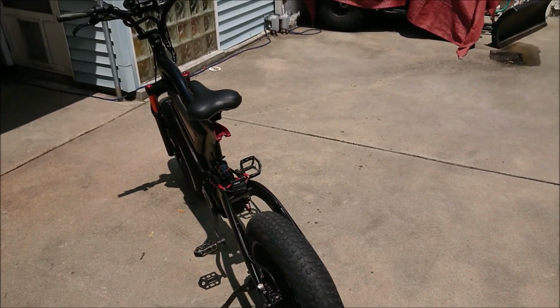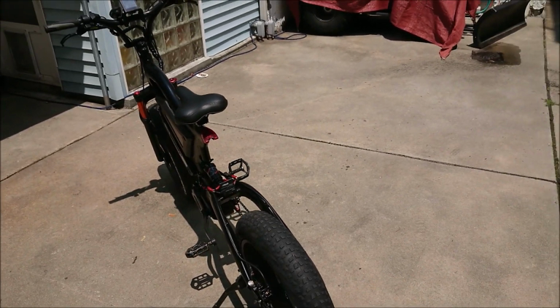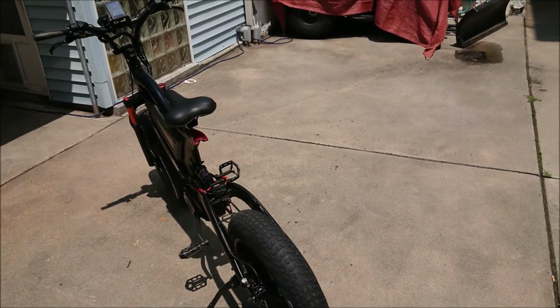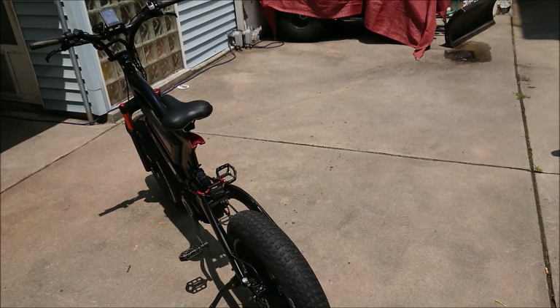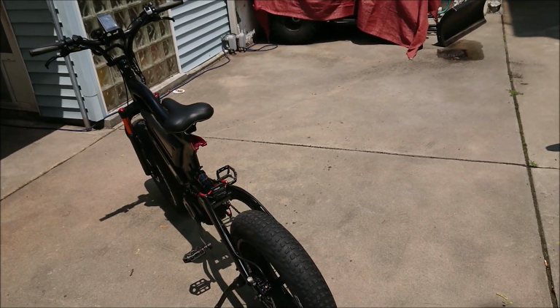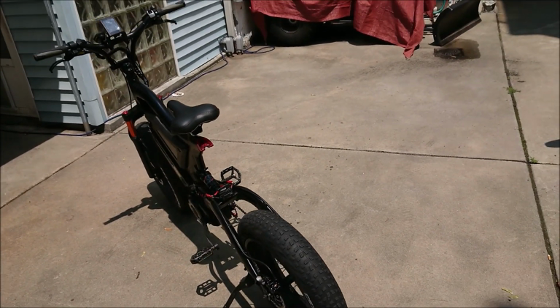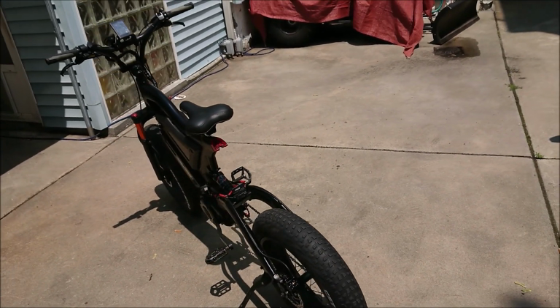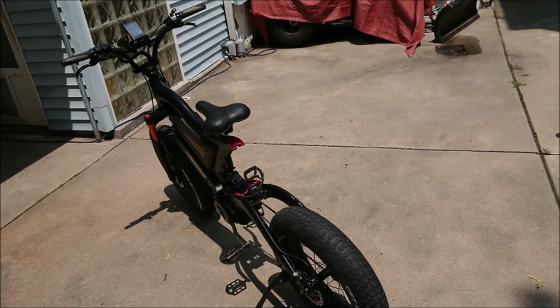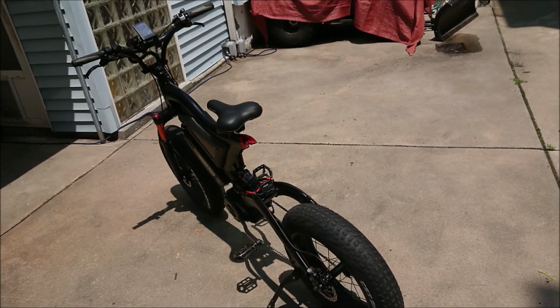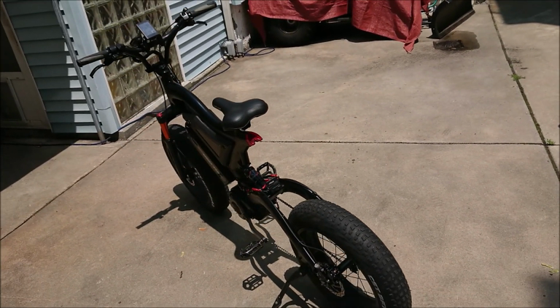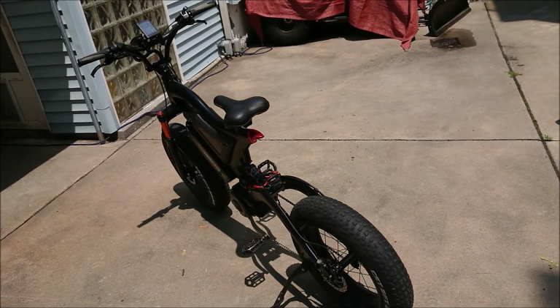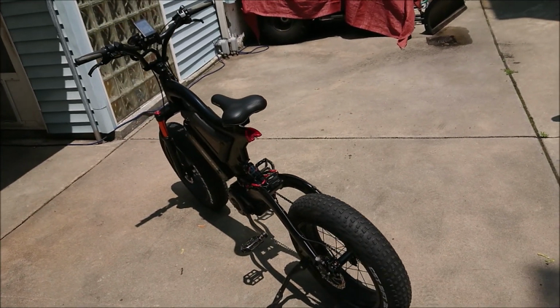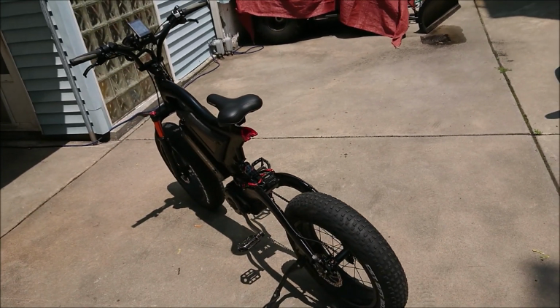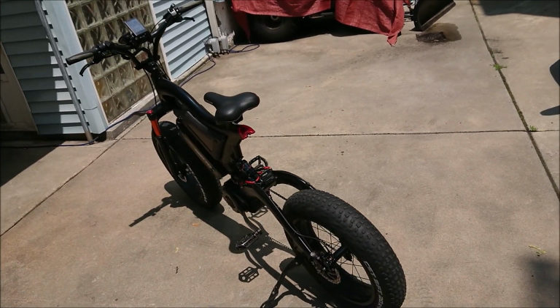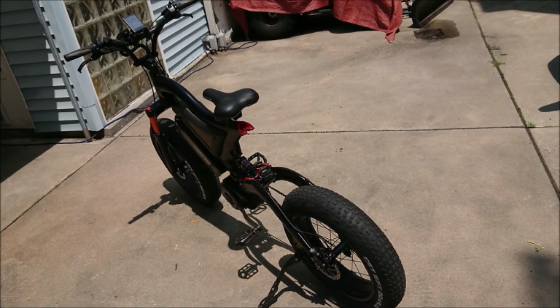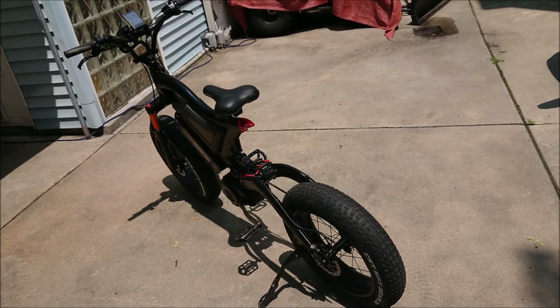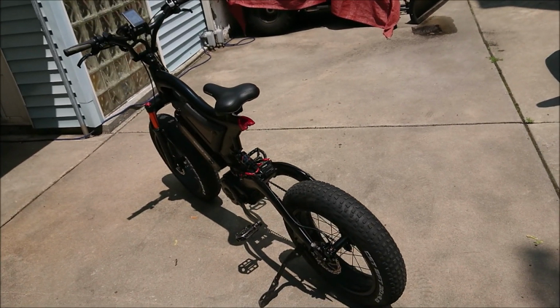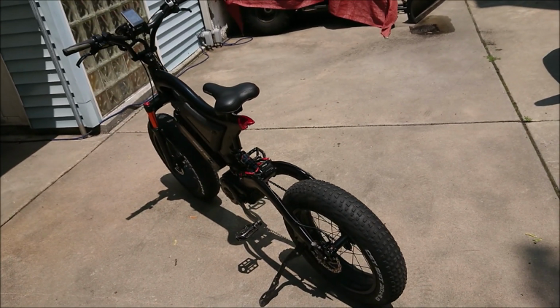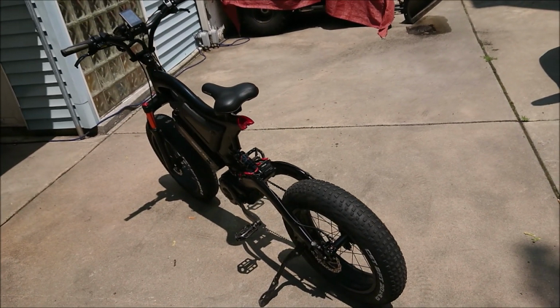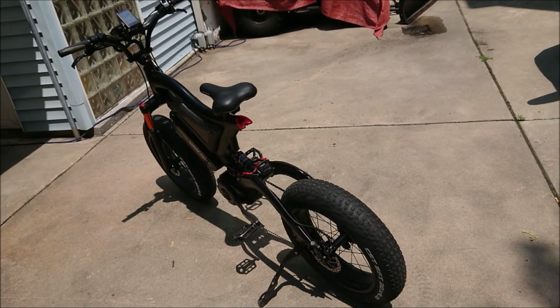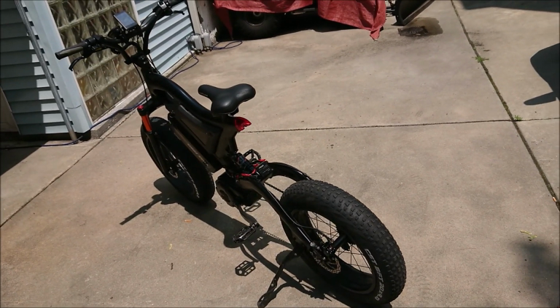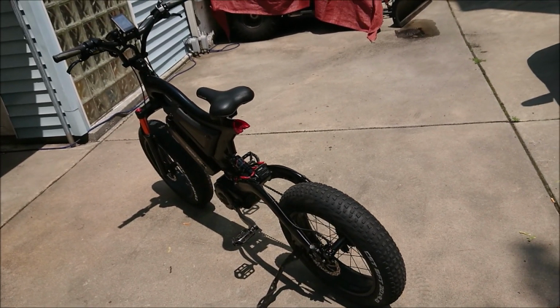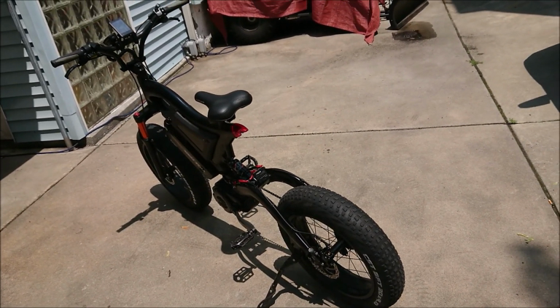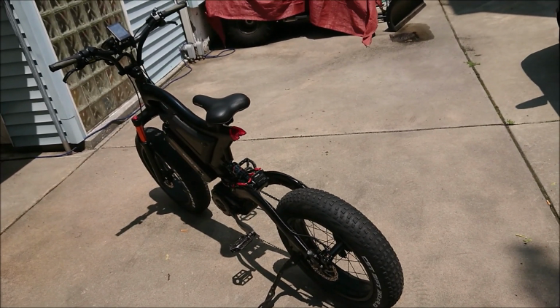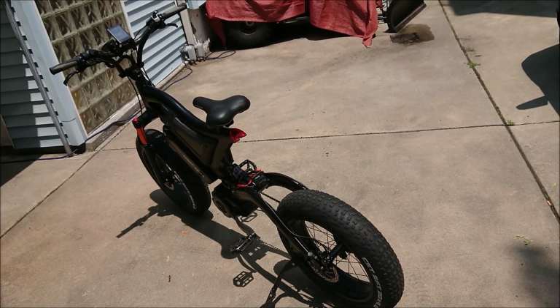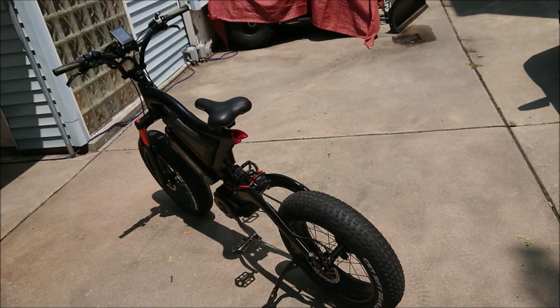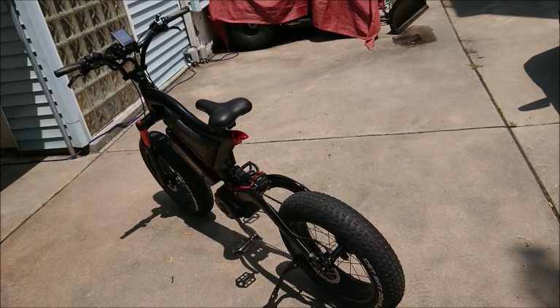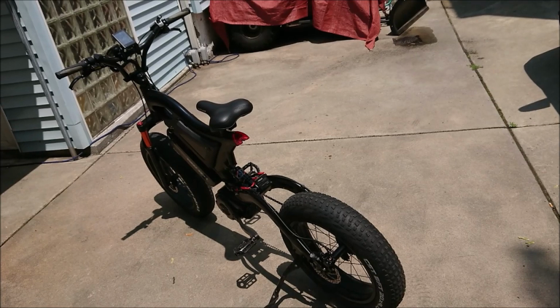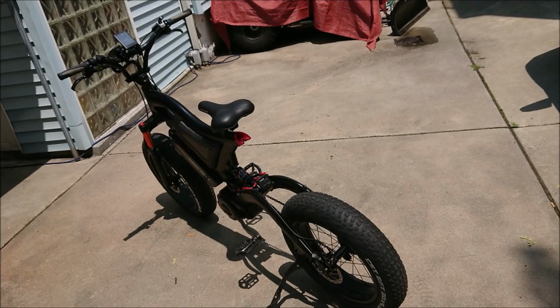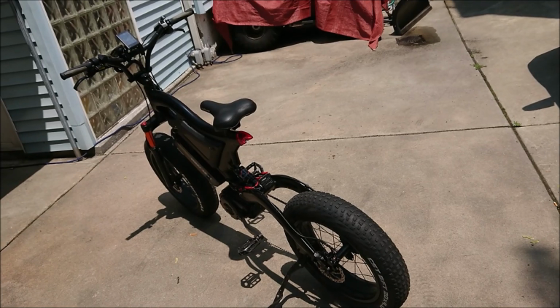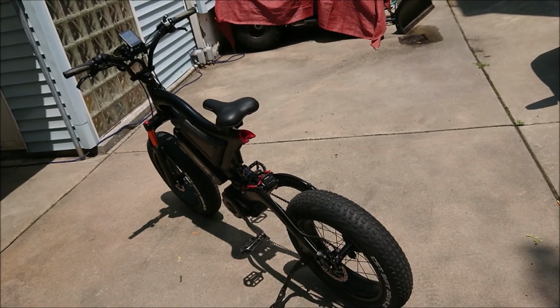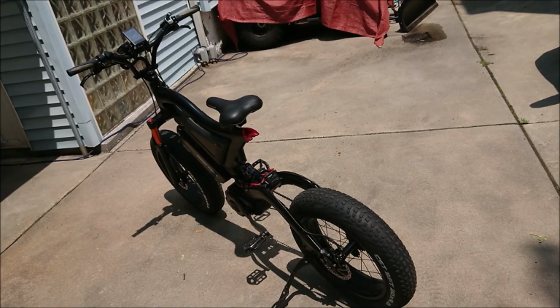She rides pretty good. I'm going to post it for sale.